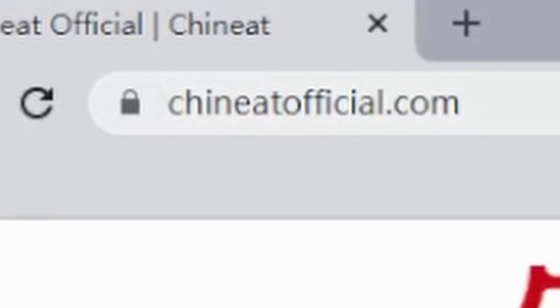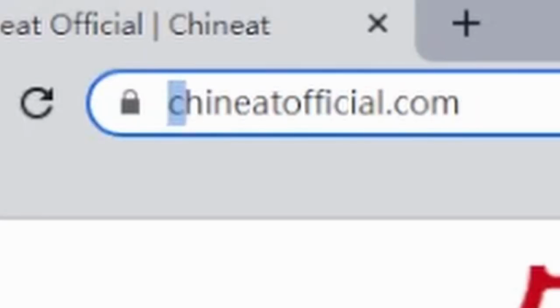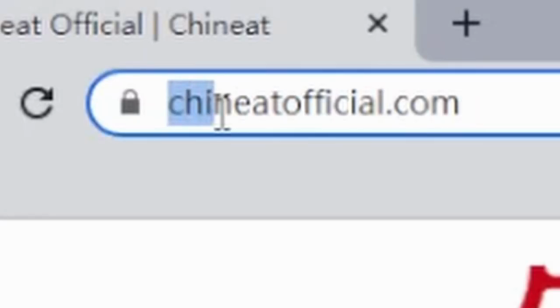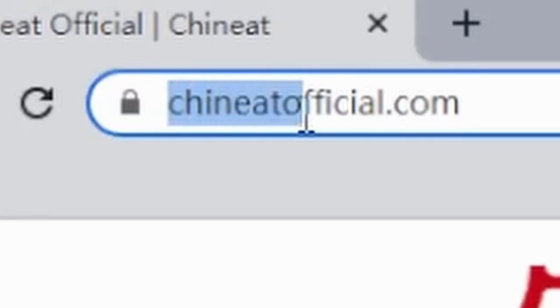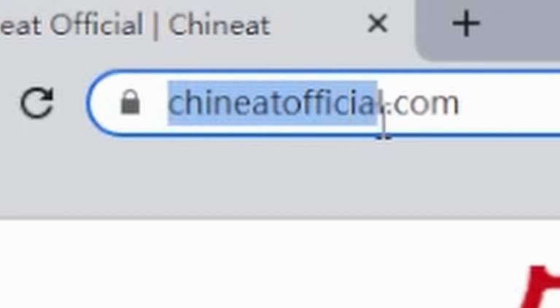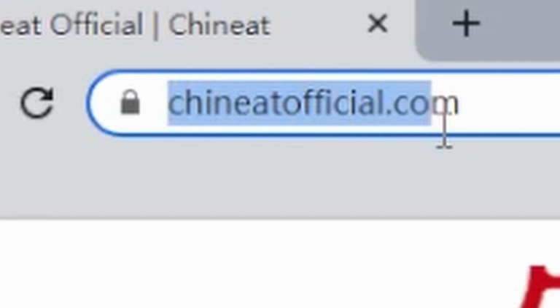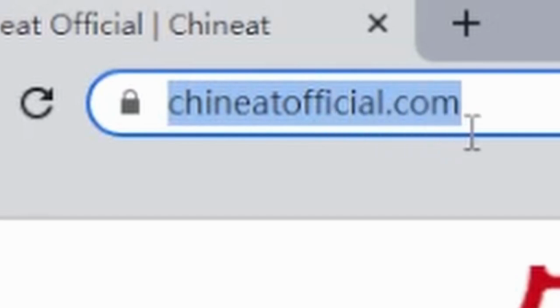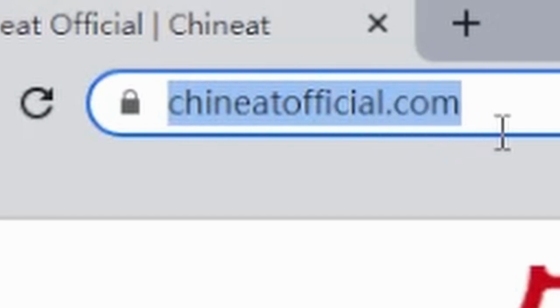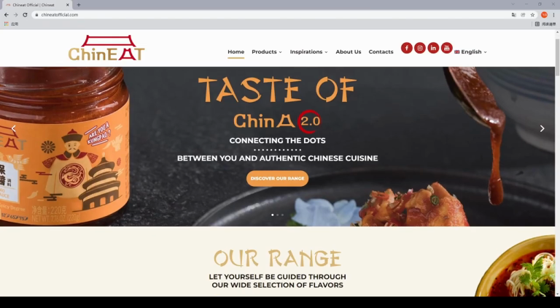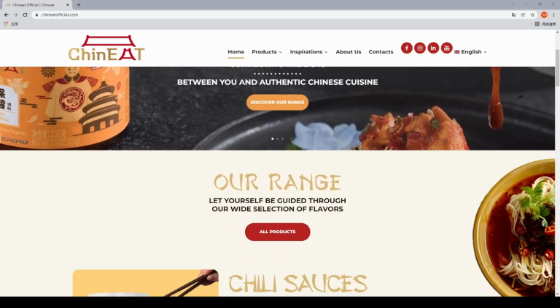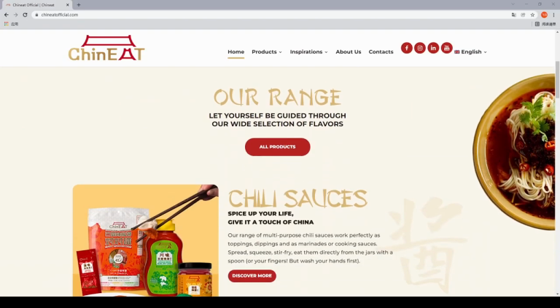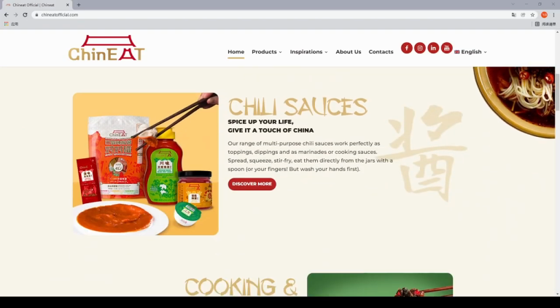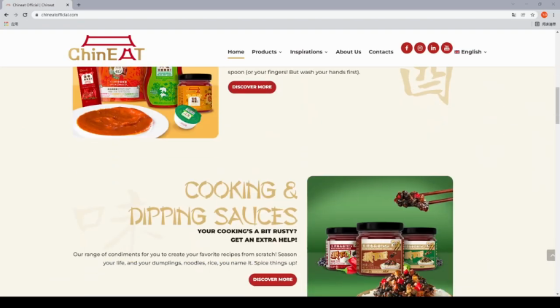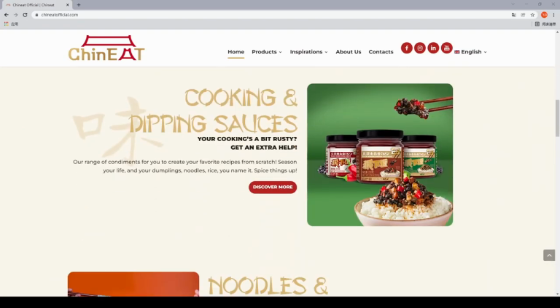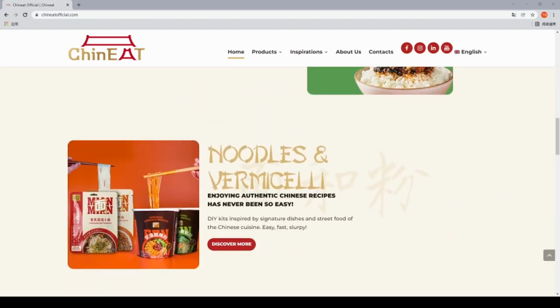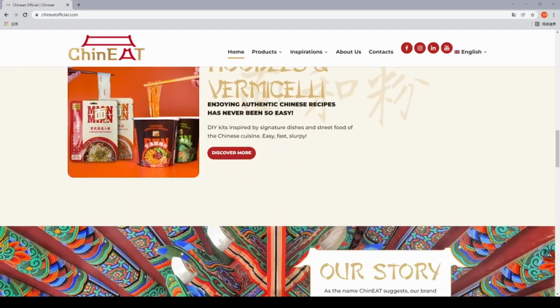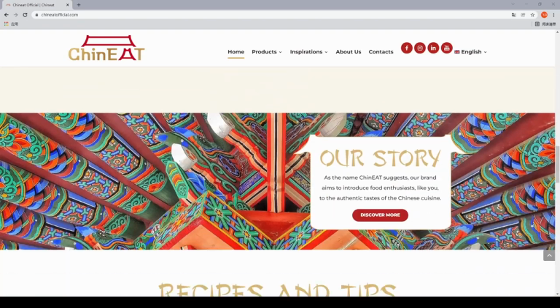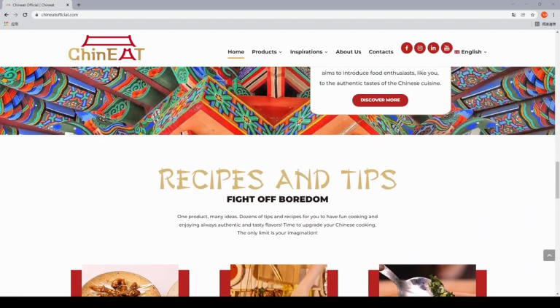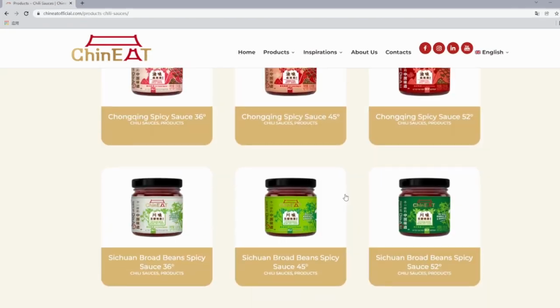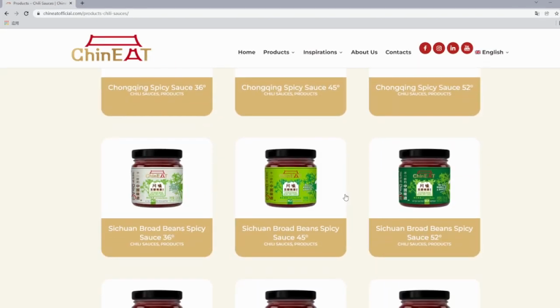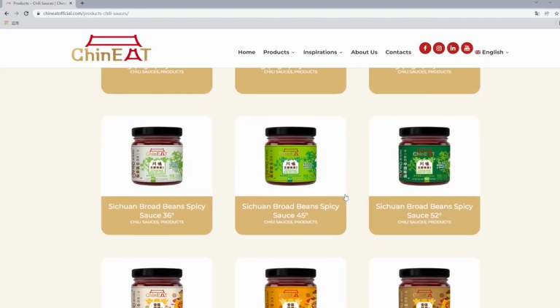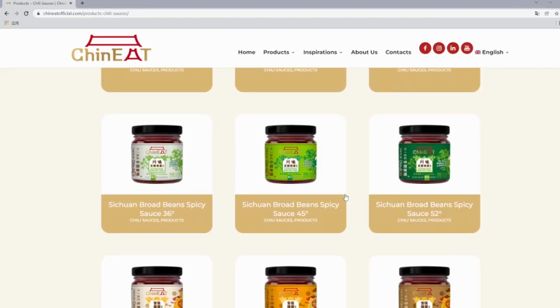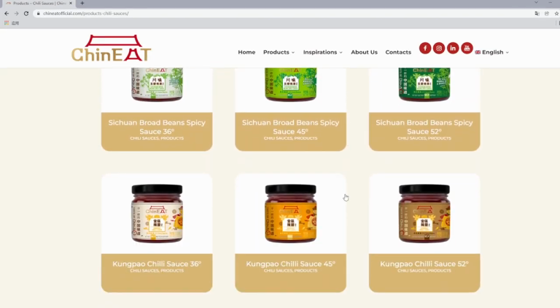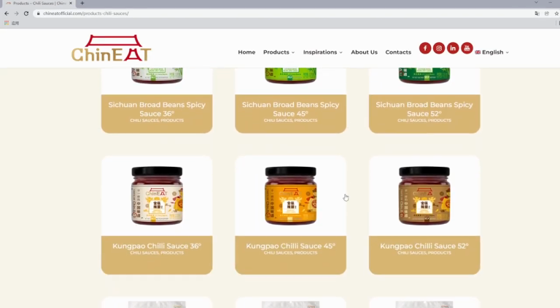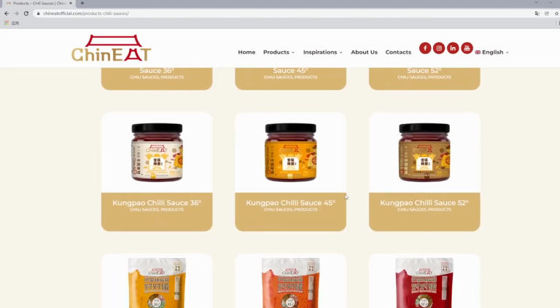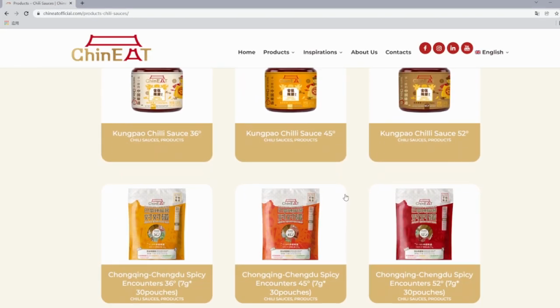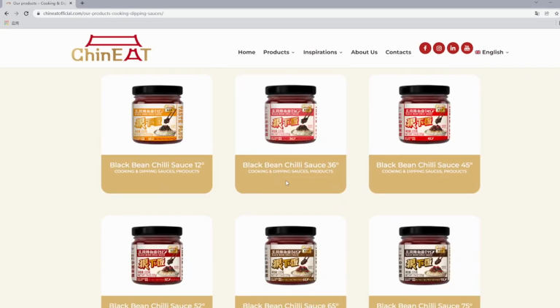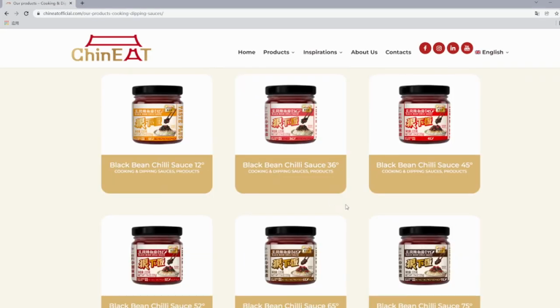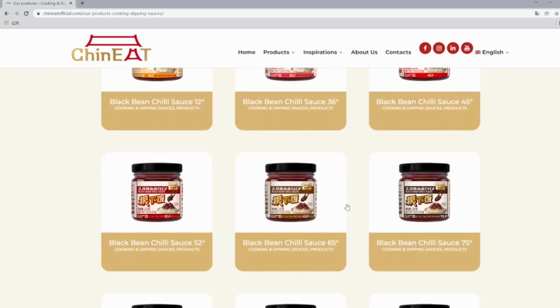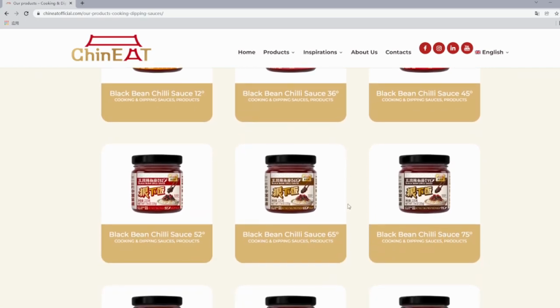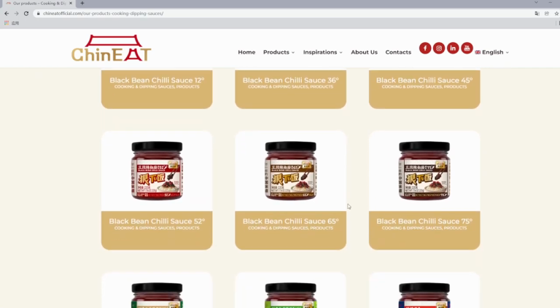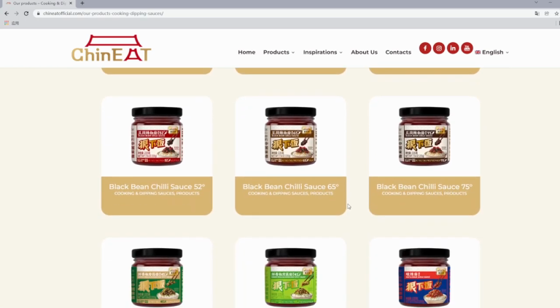We also recently launched our new website — feel free to check it out and see all of our current sauce offerings.